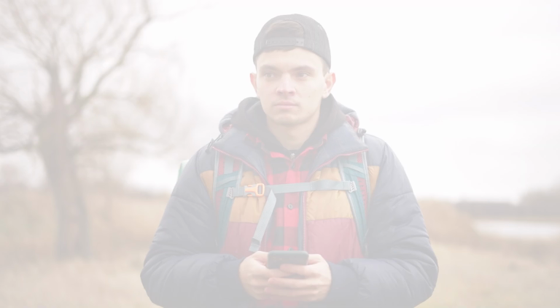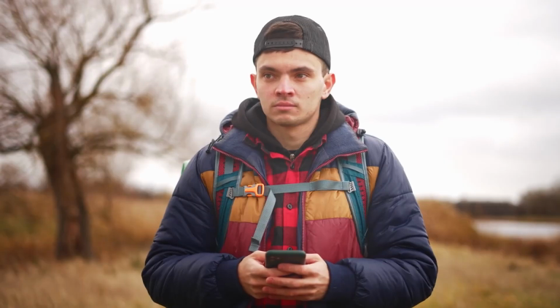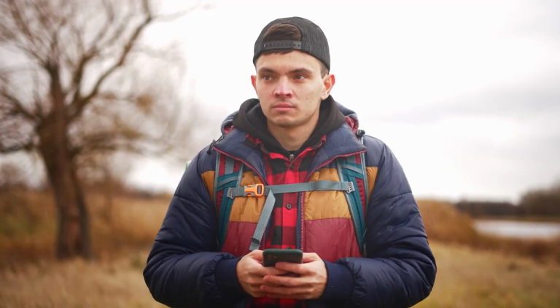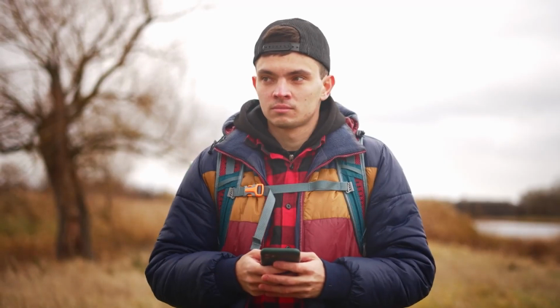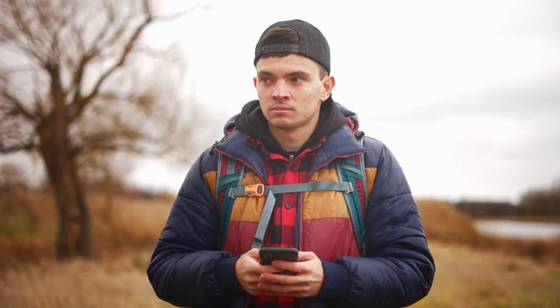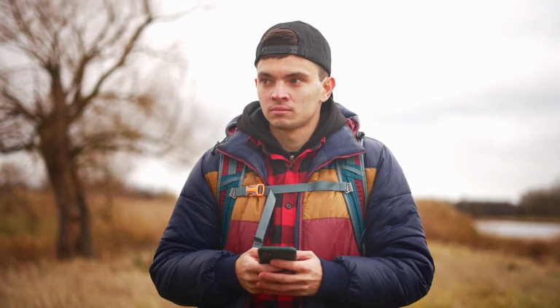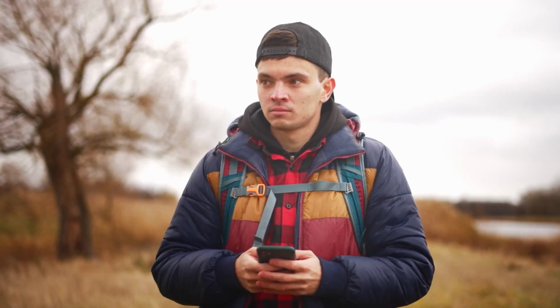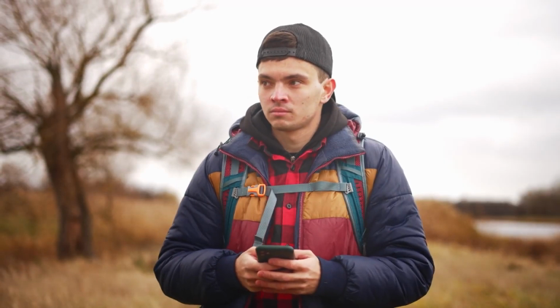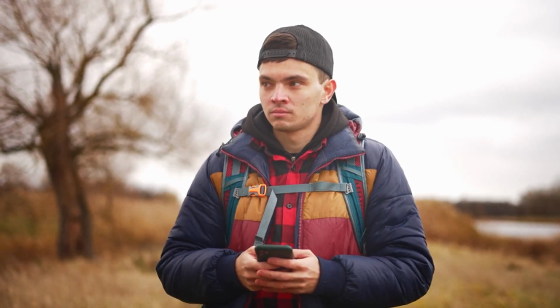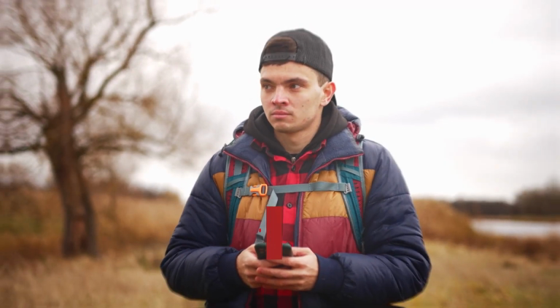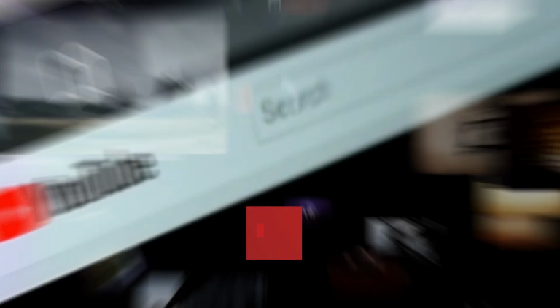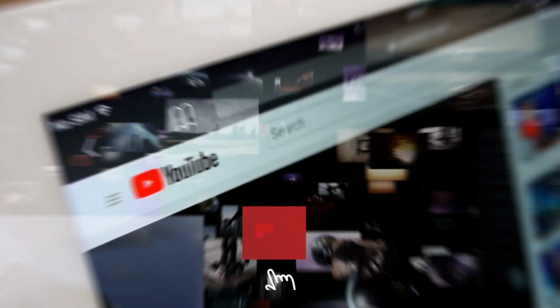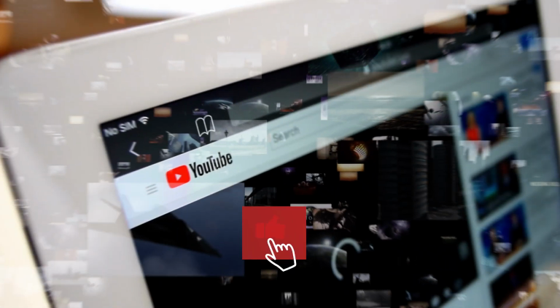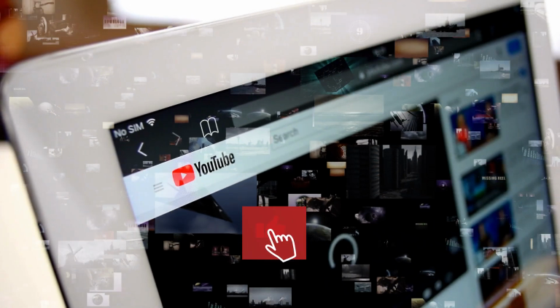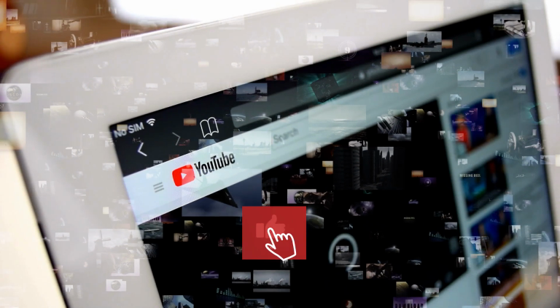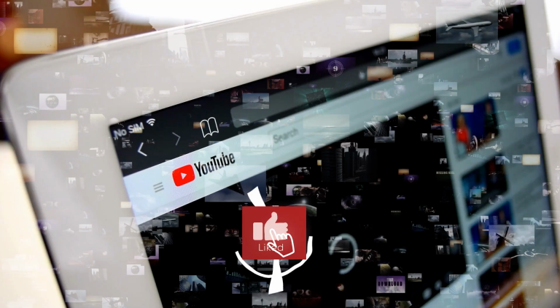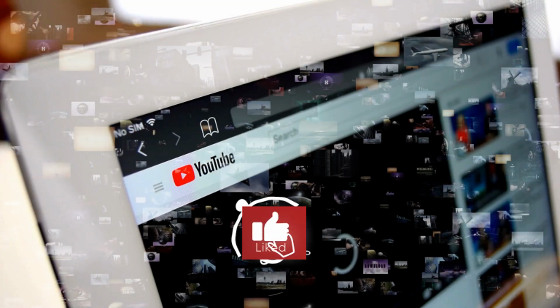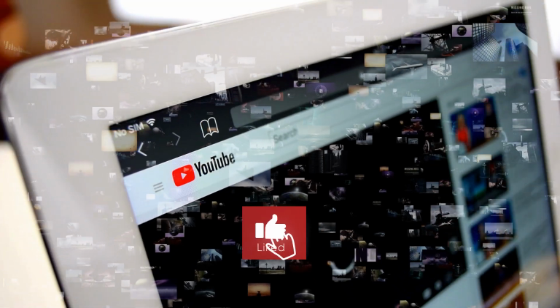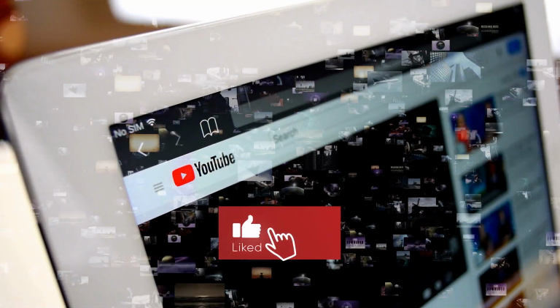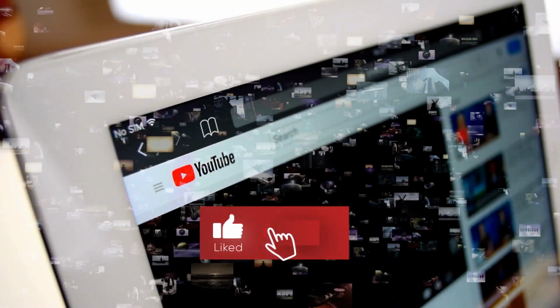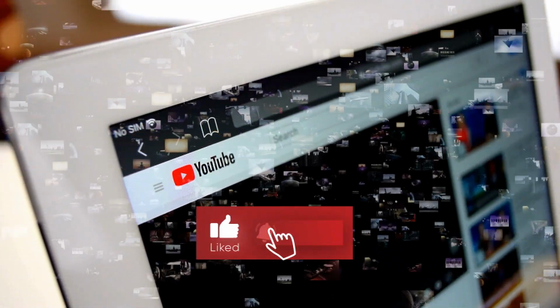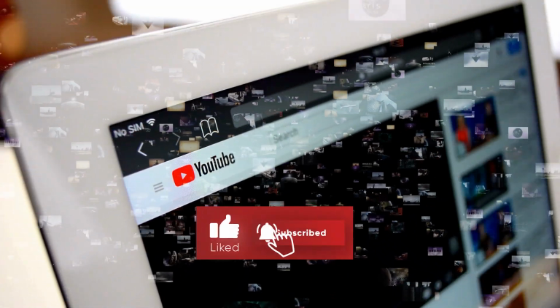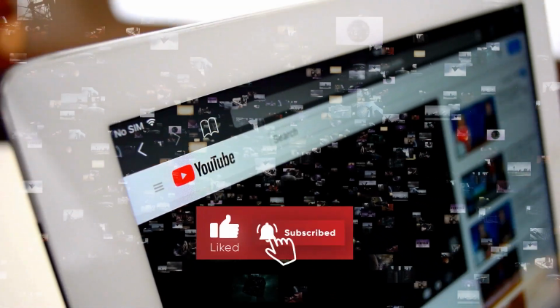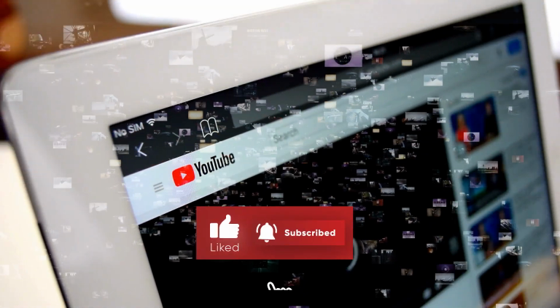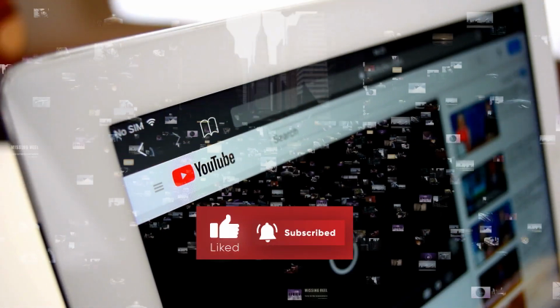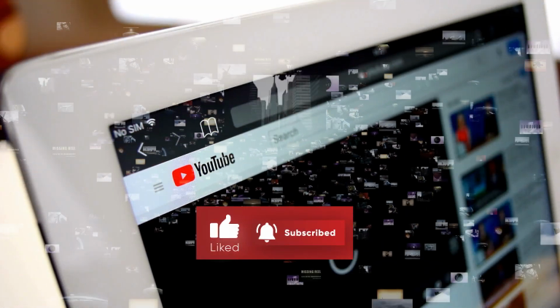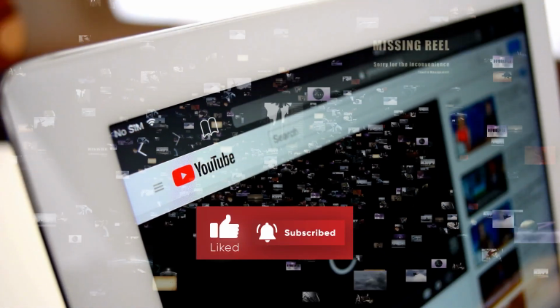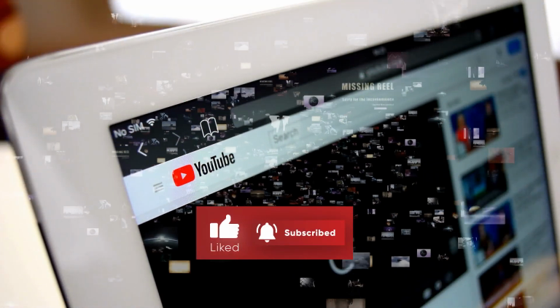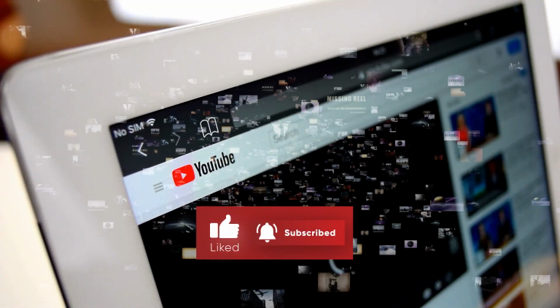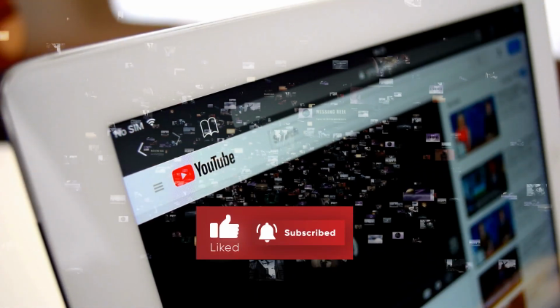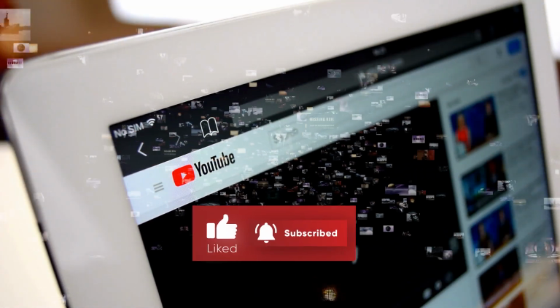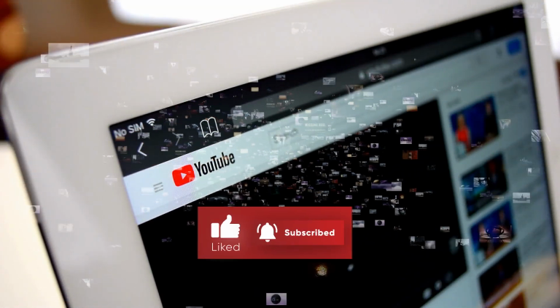Before we unveil our top pick, be sure to smash the like button and subscribe to never miss out on any of our videos.